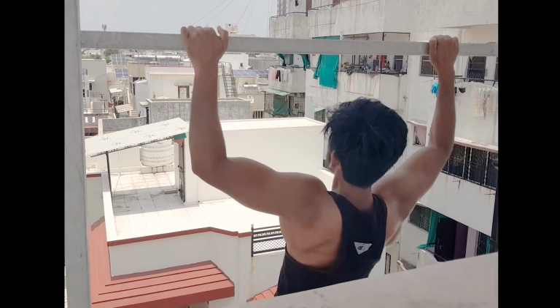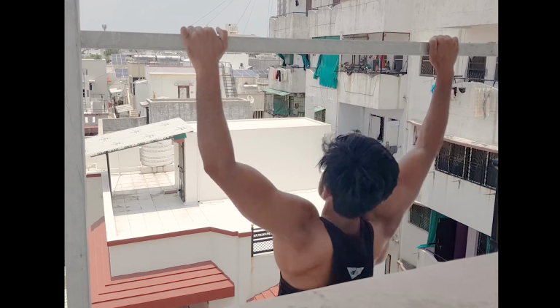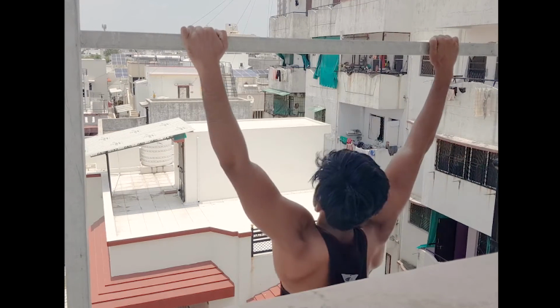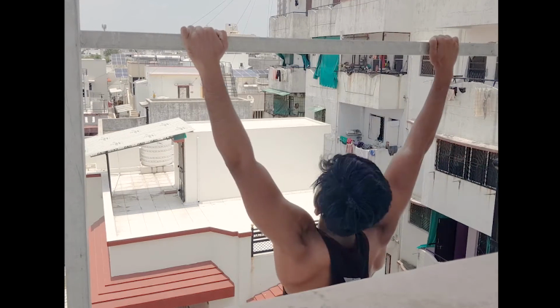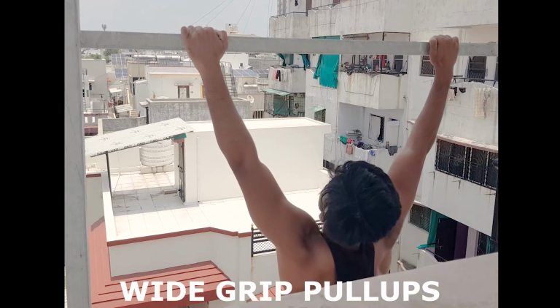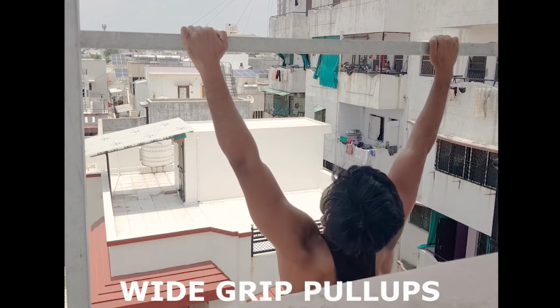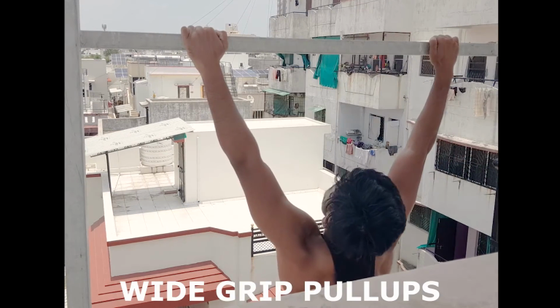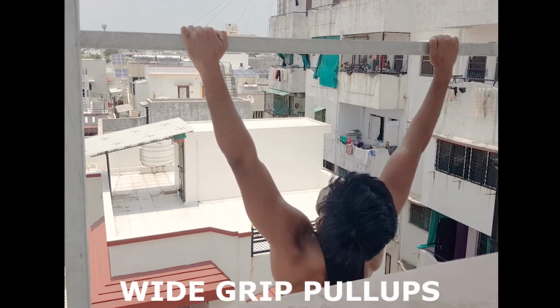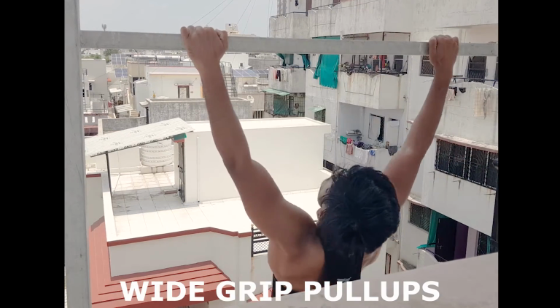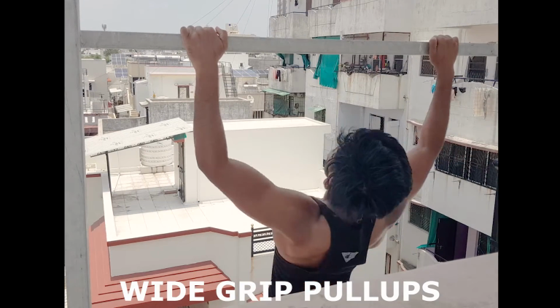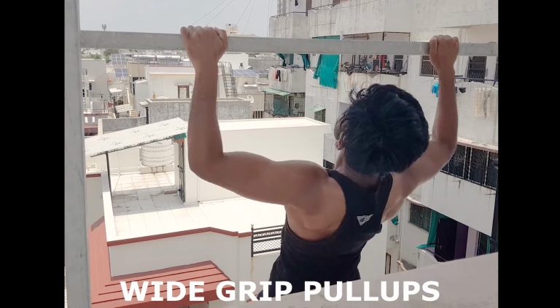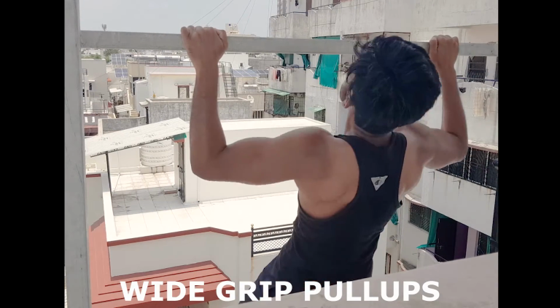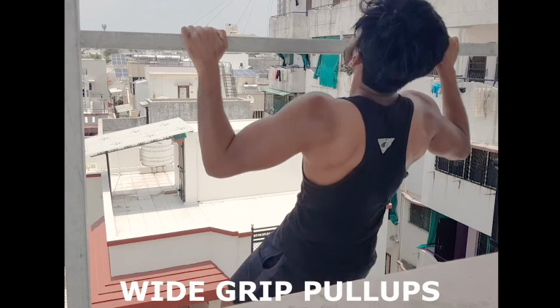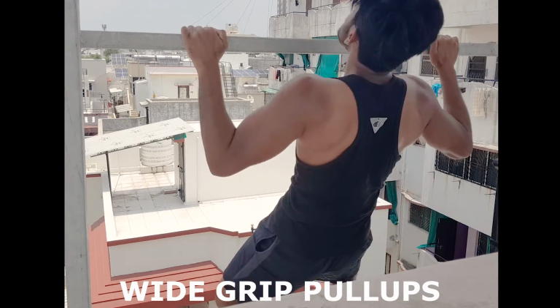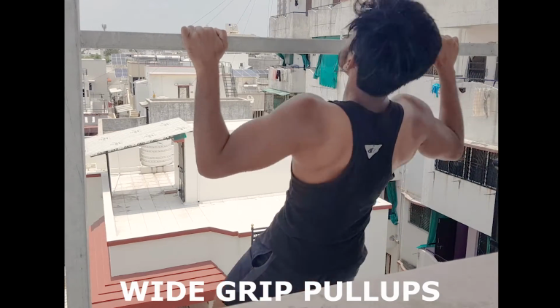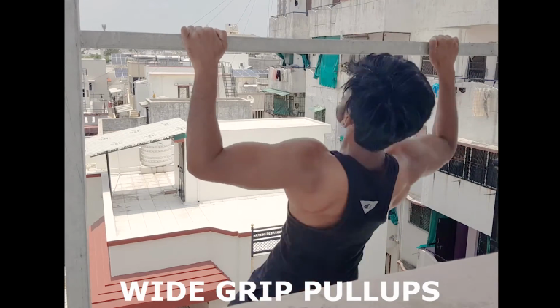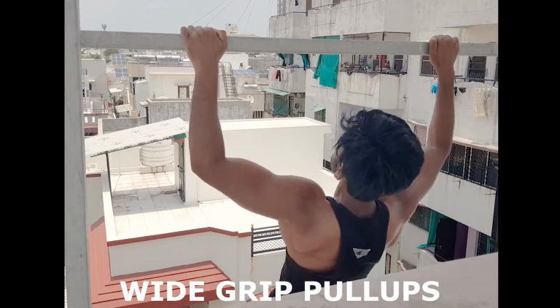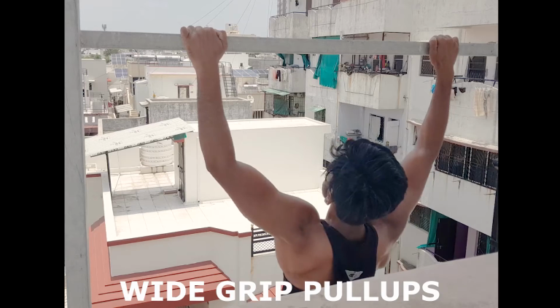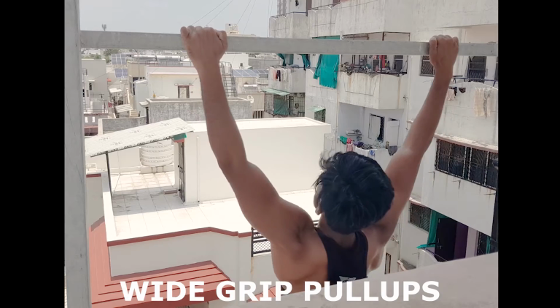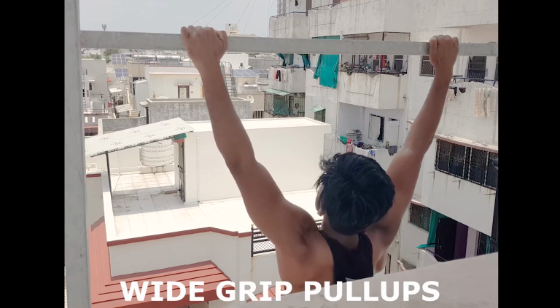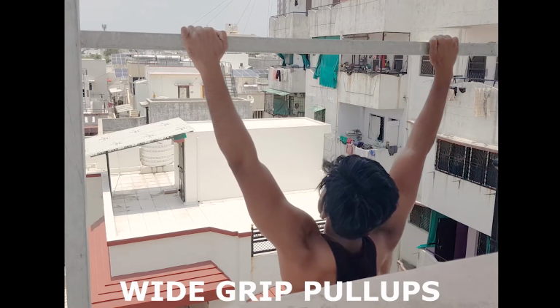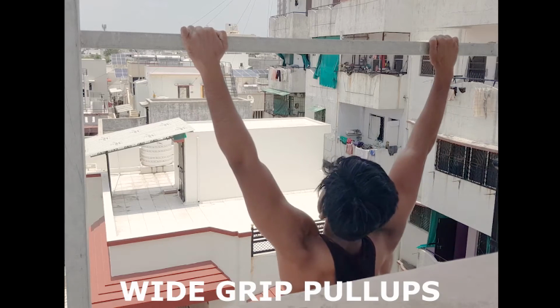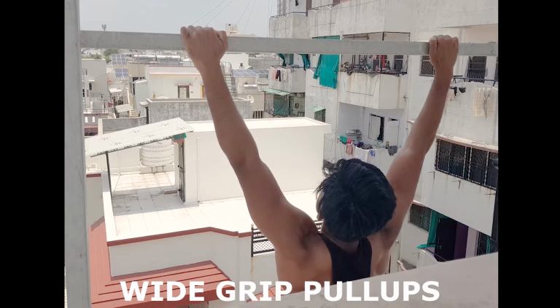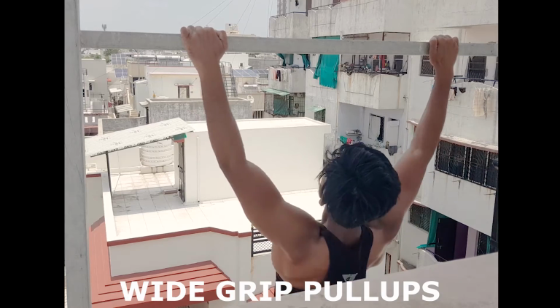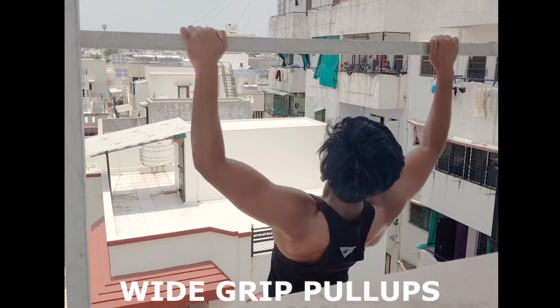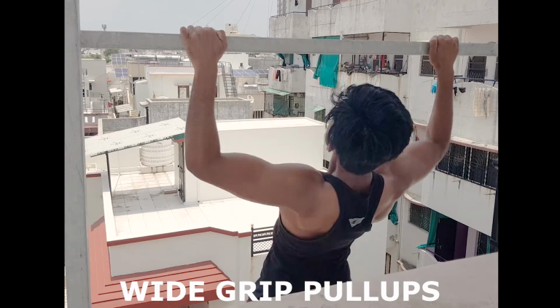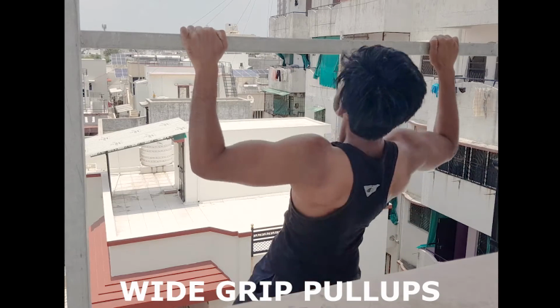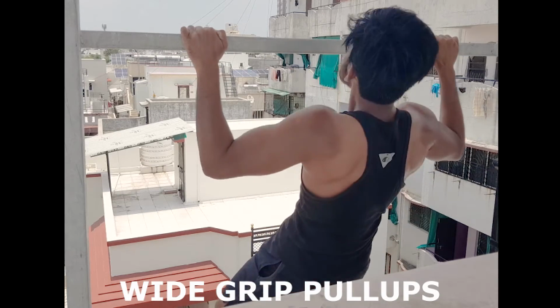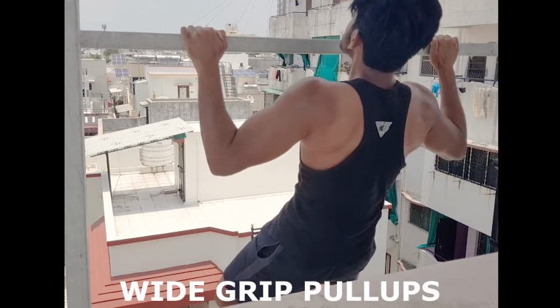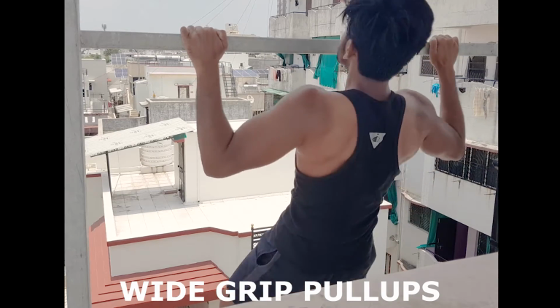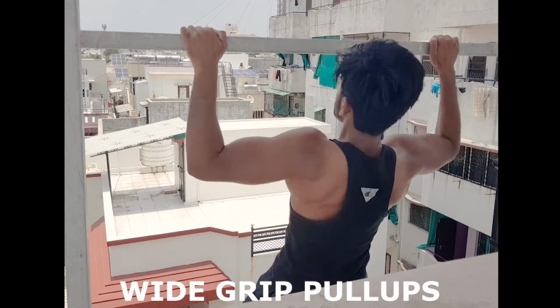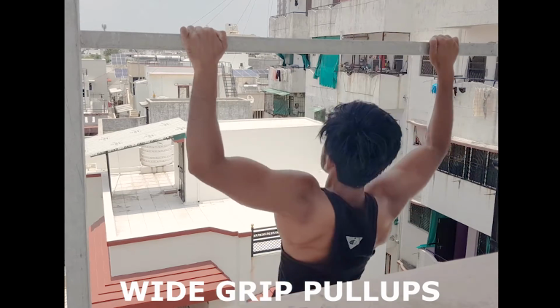If you do wide grip pull-ups, it focuses on your upper back muscles, like teres major and teres minor.